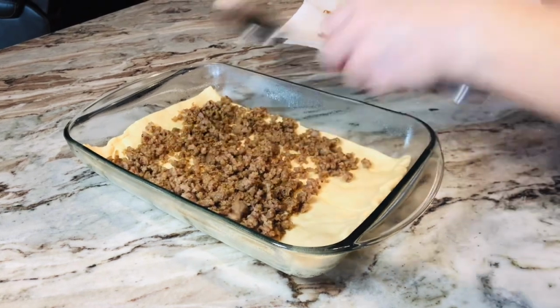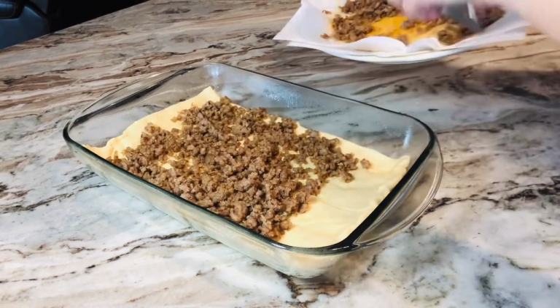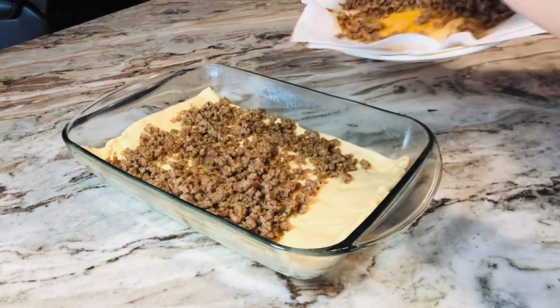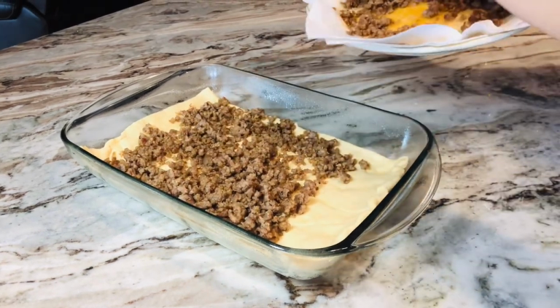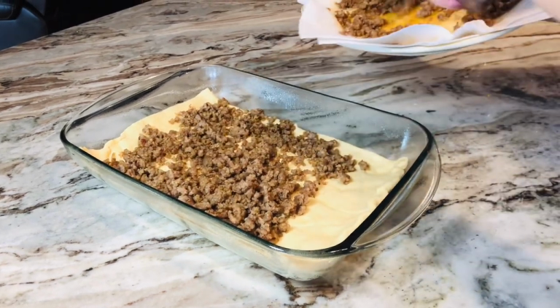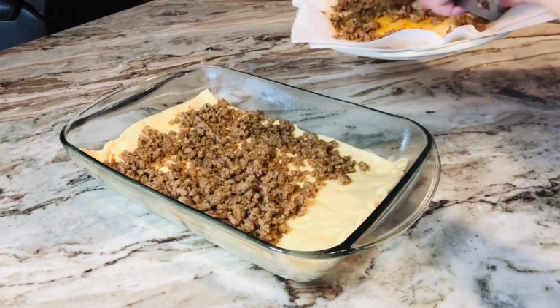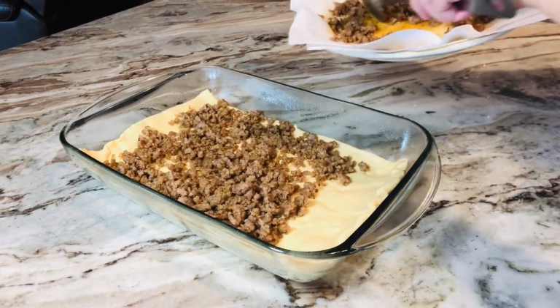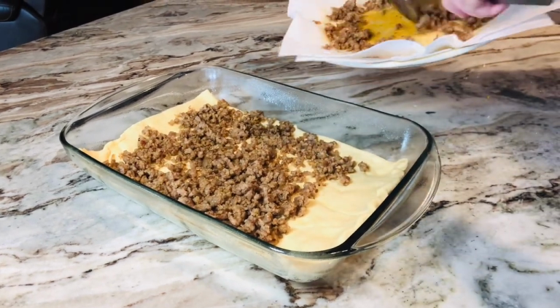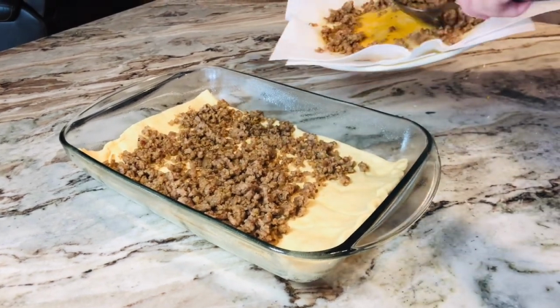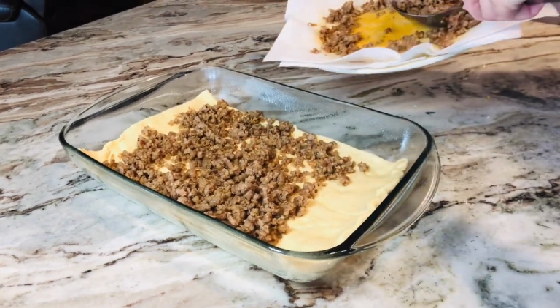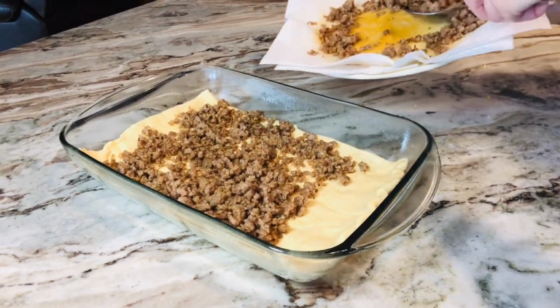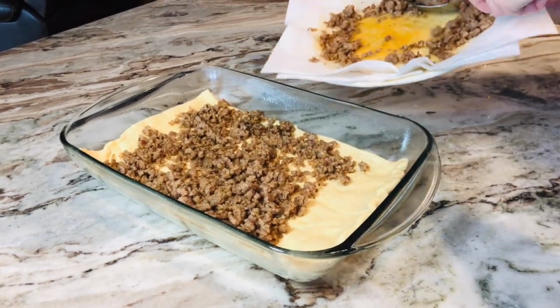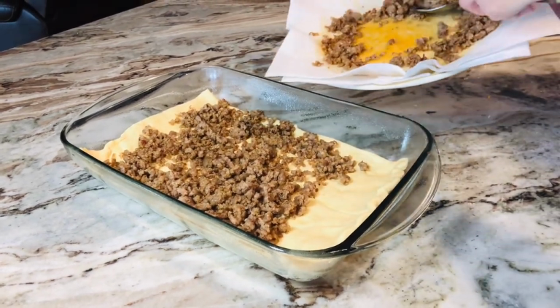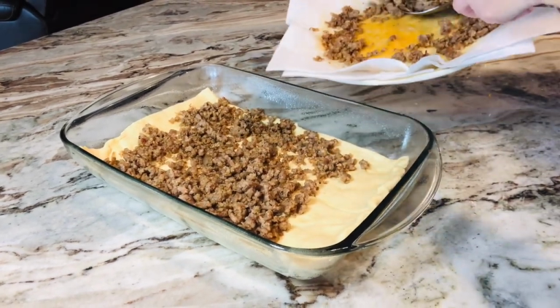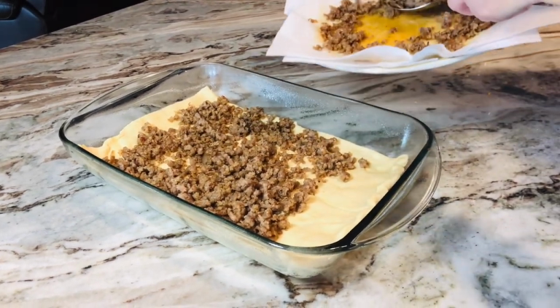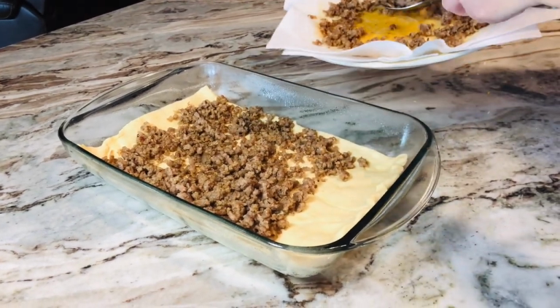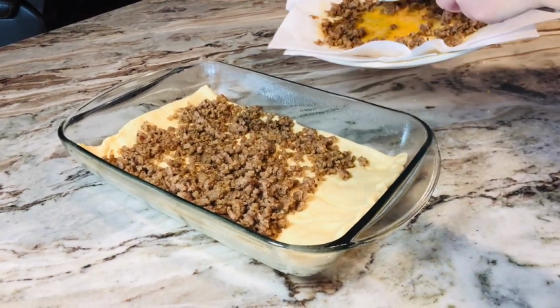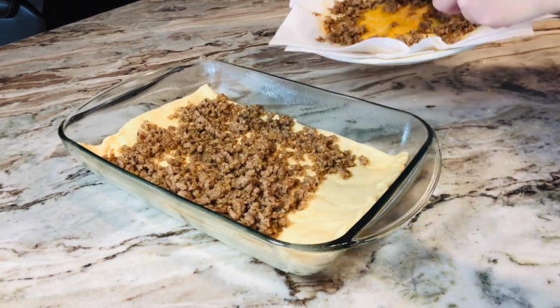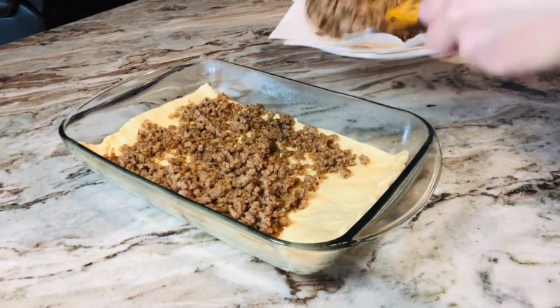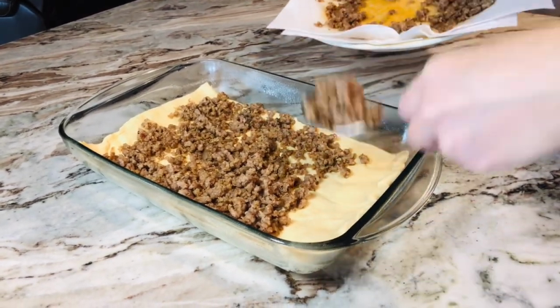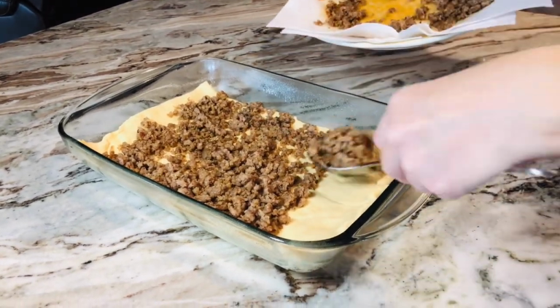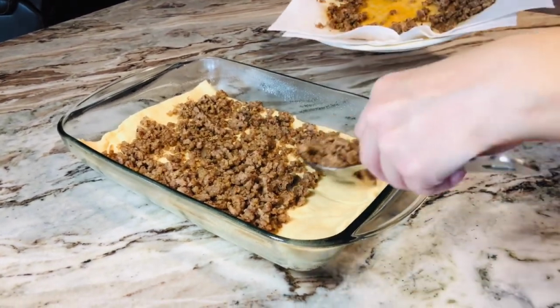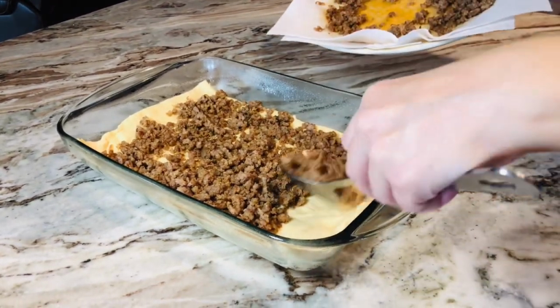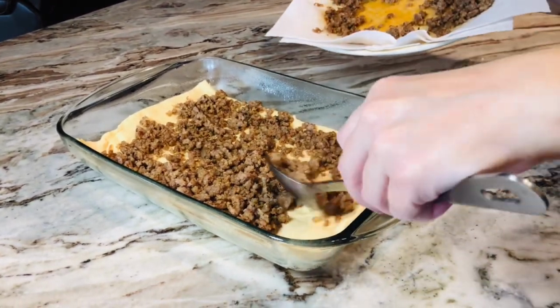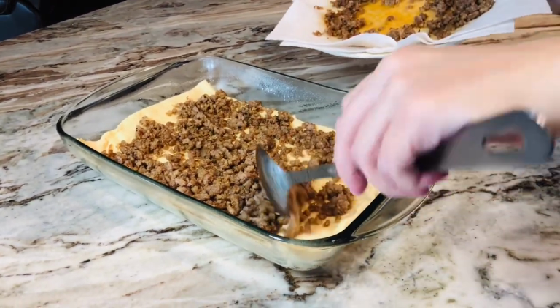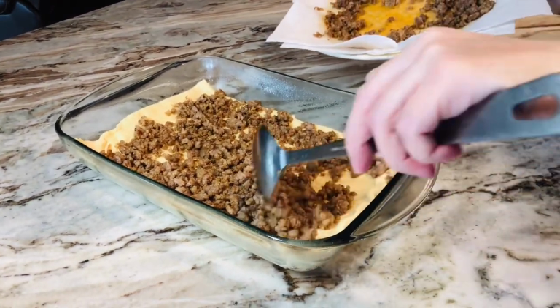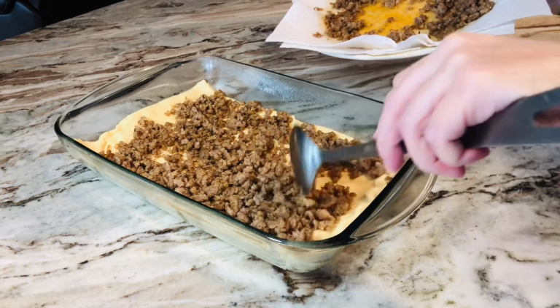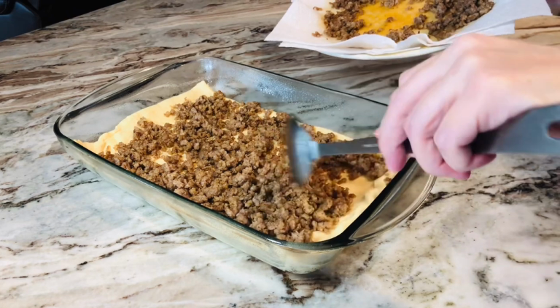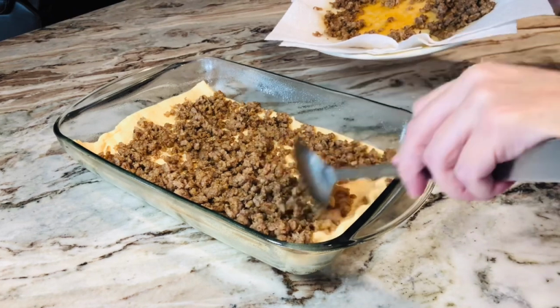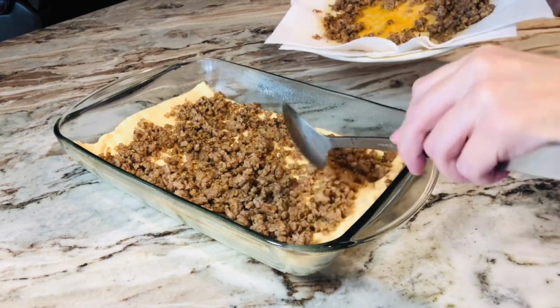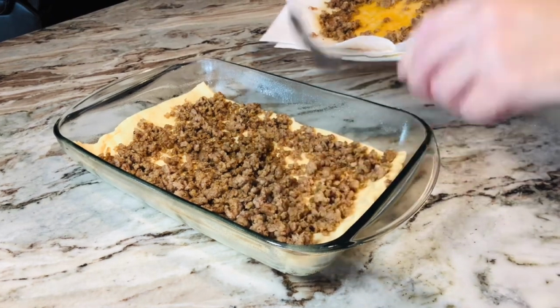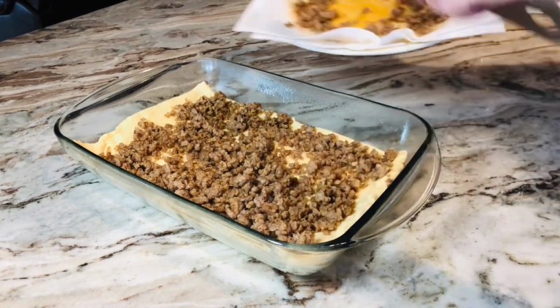Hey mom, don't forget to tell them to drain the grease off of the meat. Oh yes, that's important.